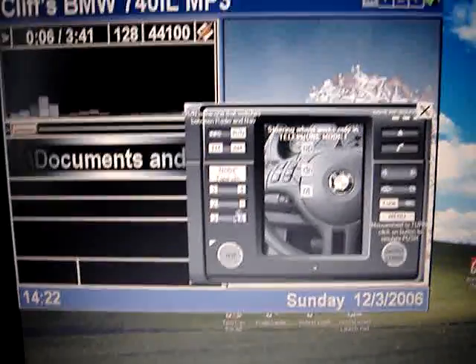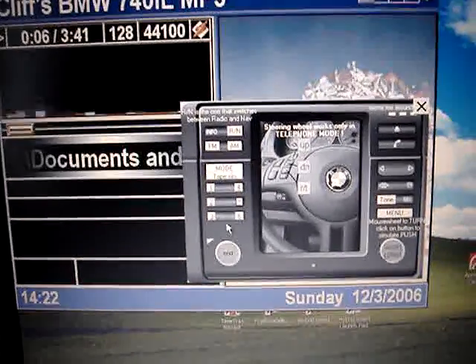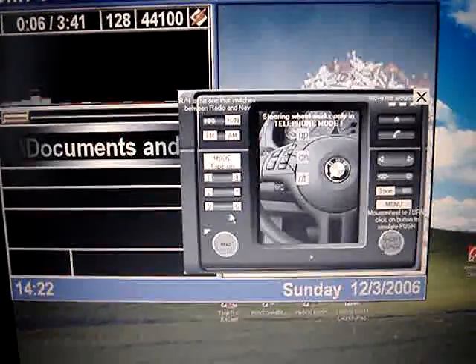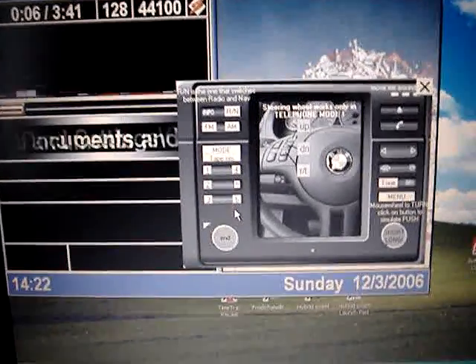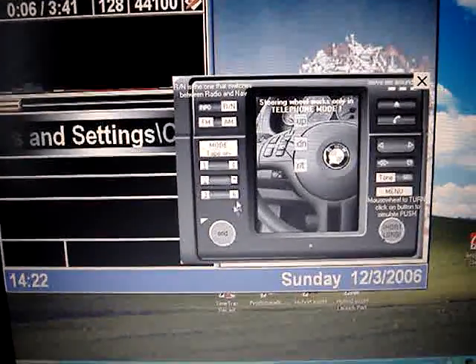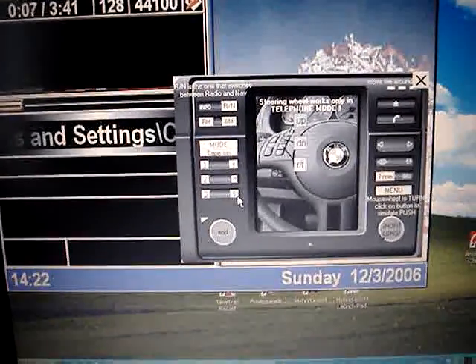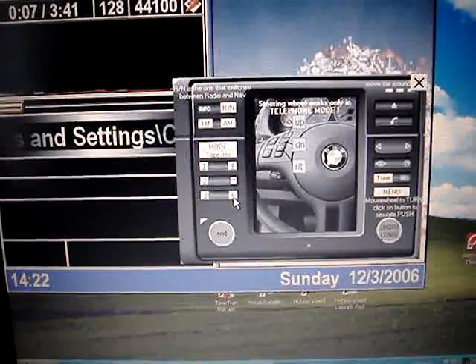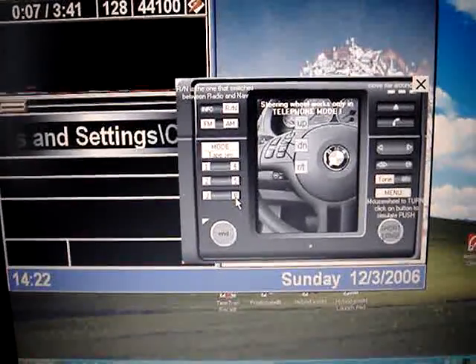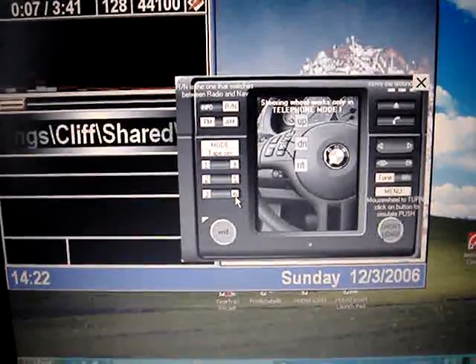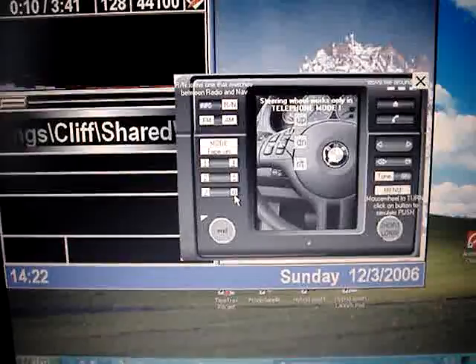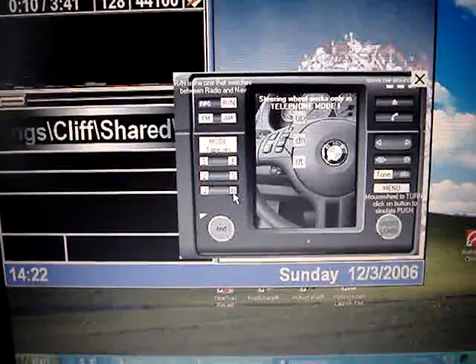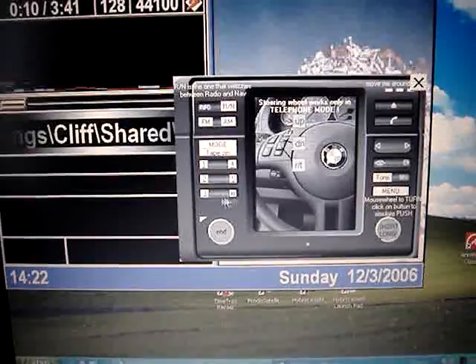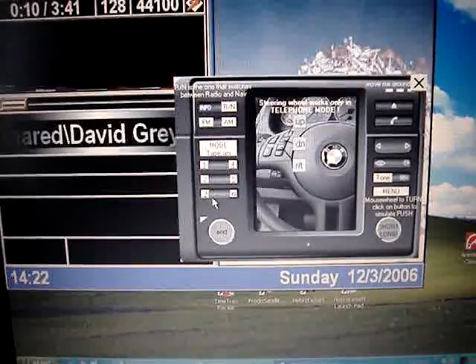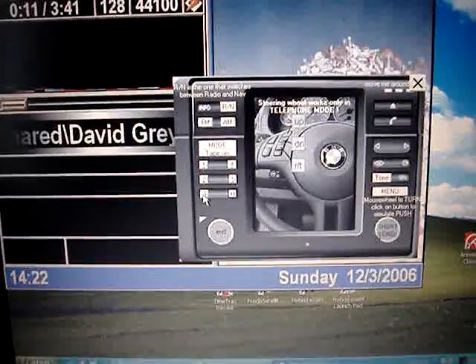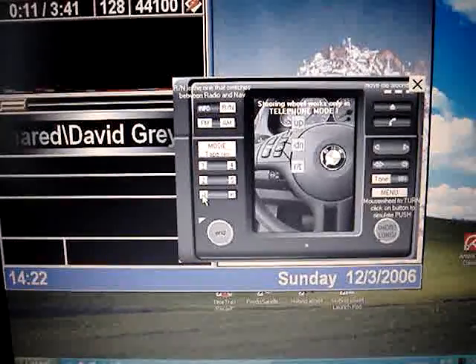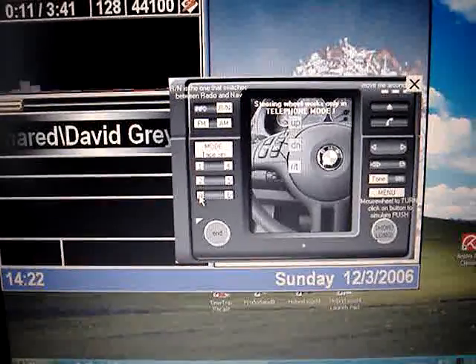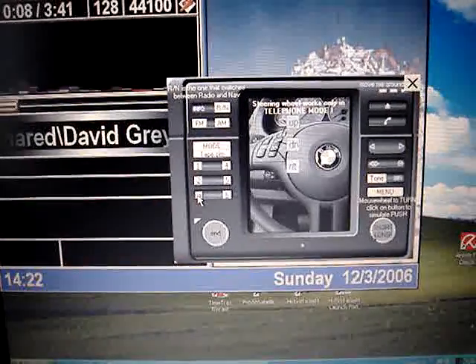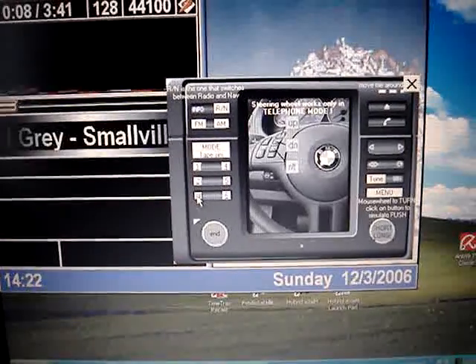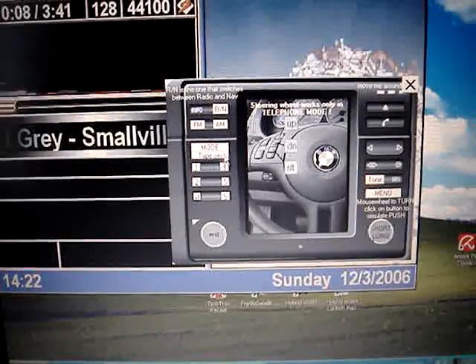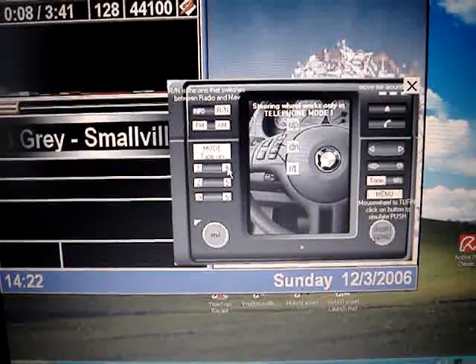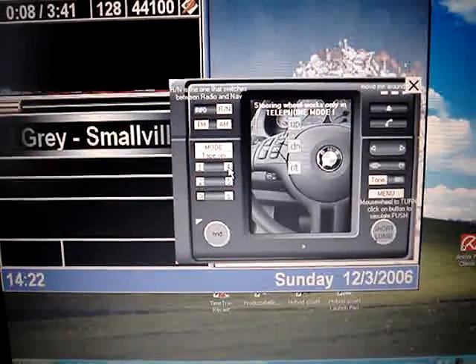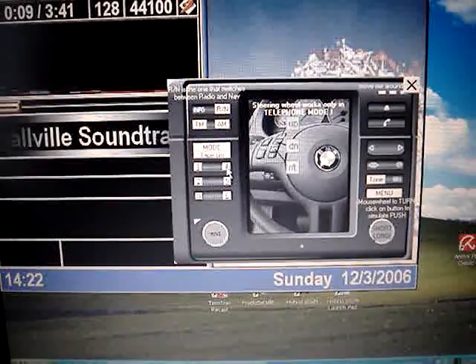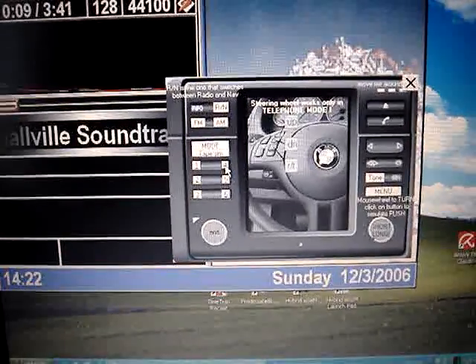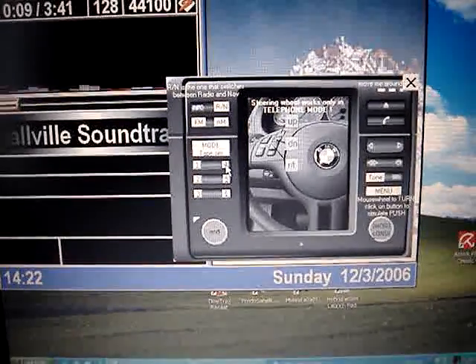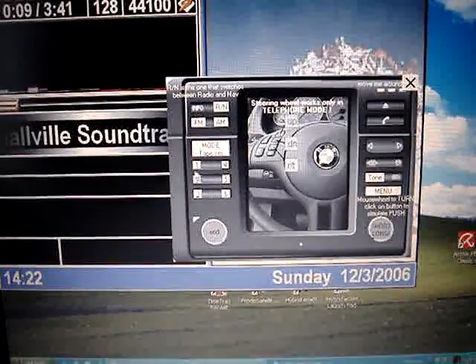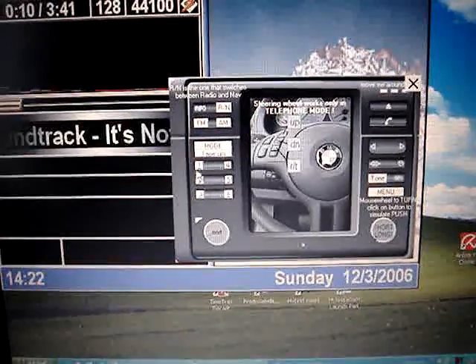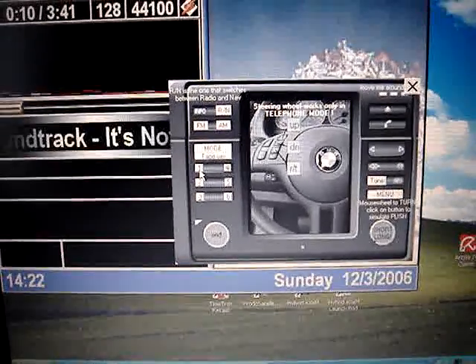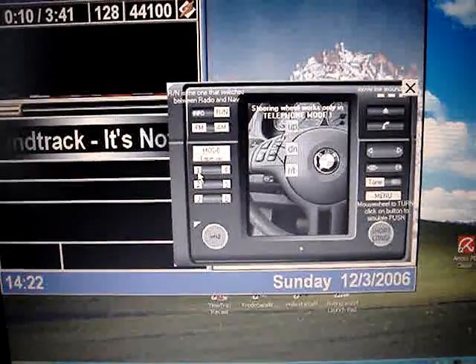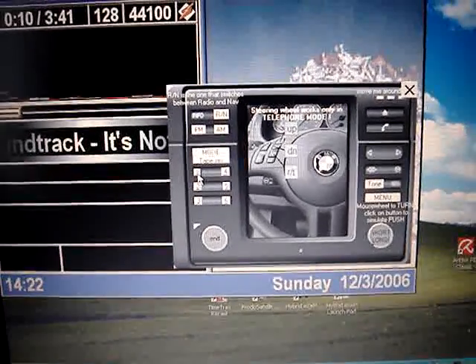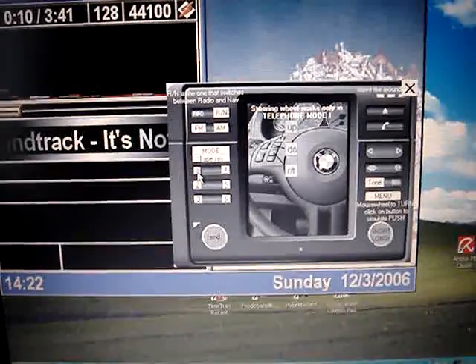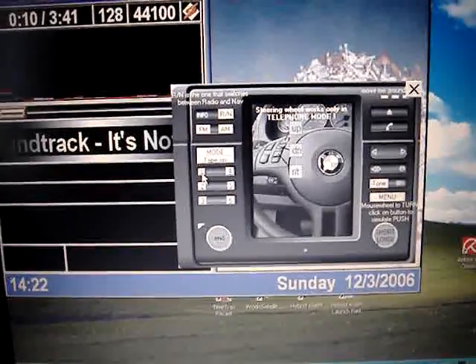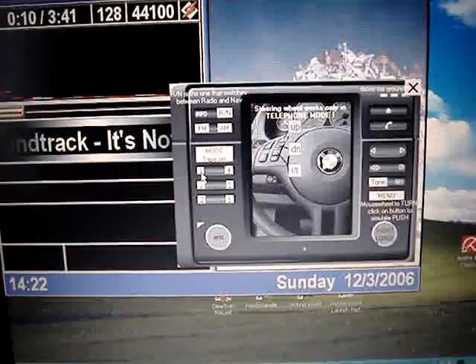I forgot which one's paused. There we go.